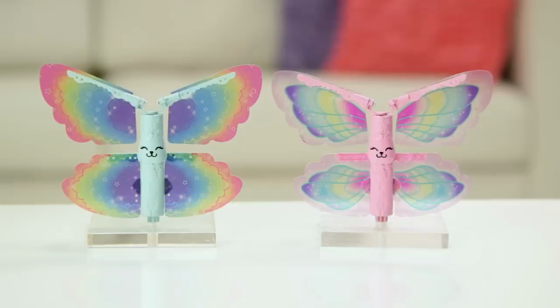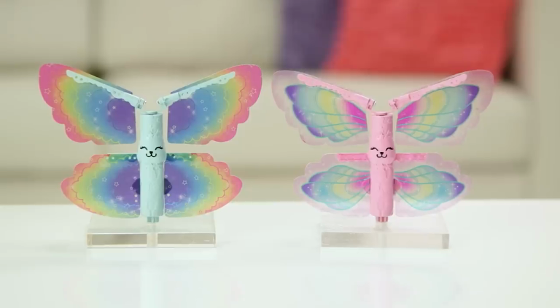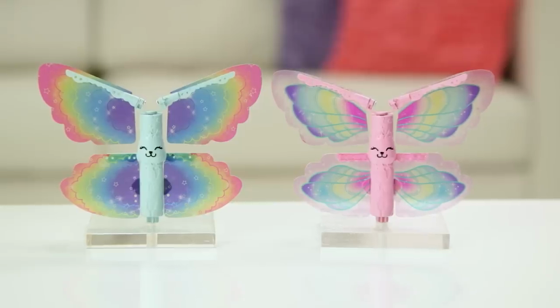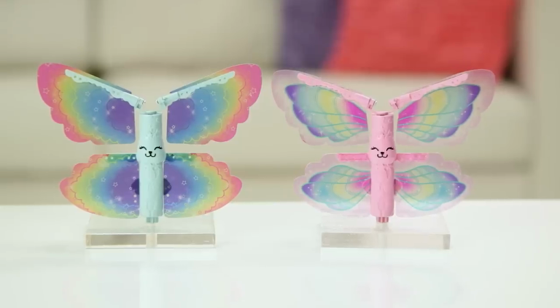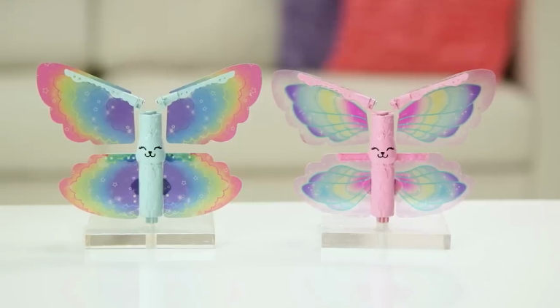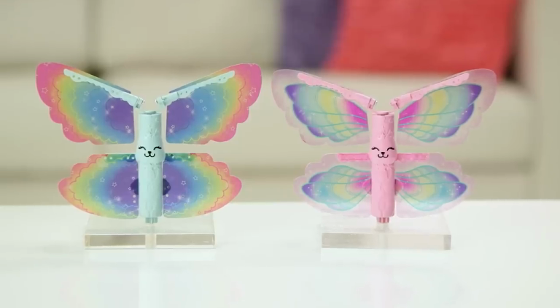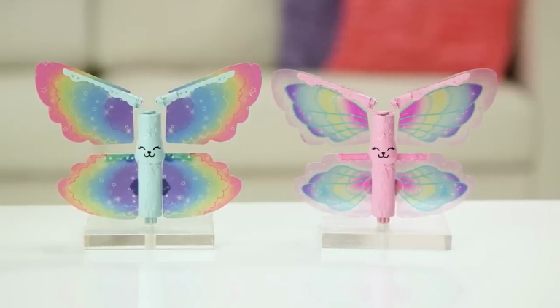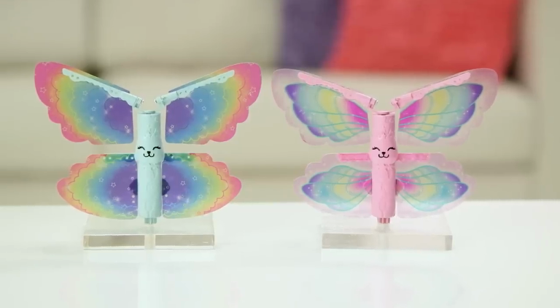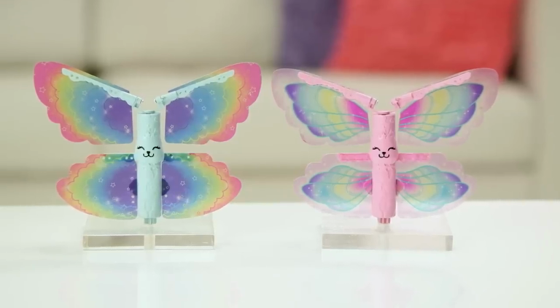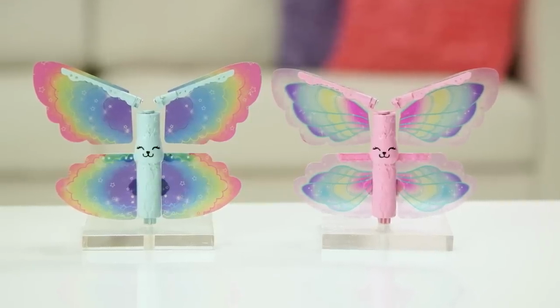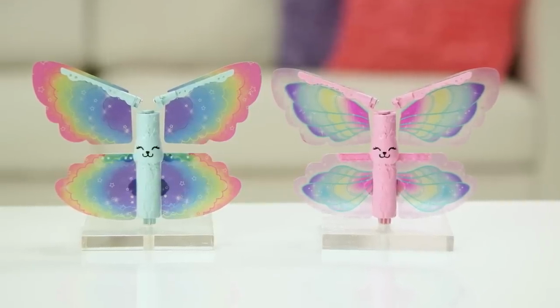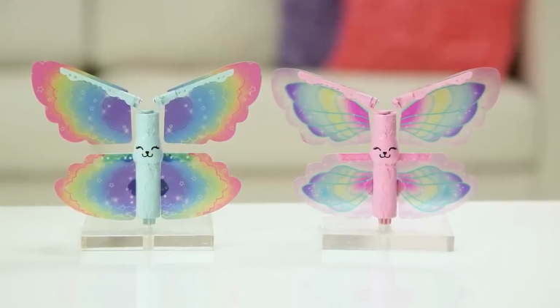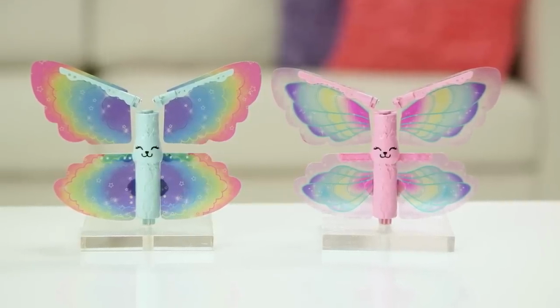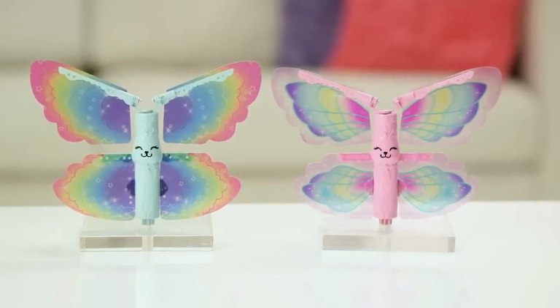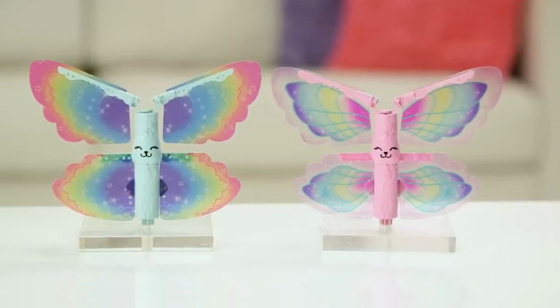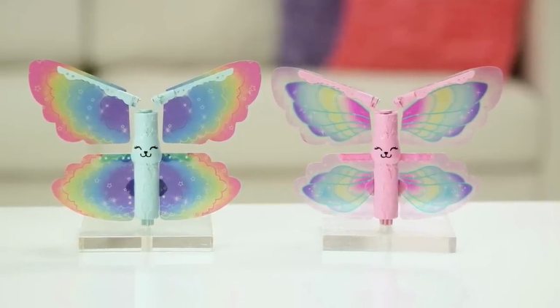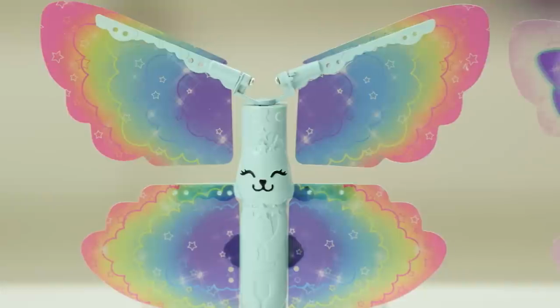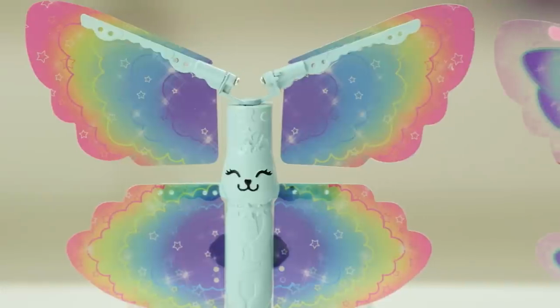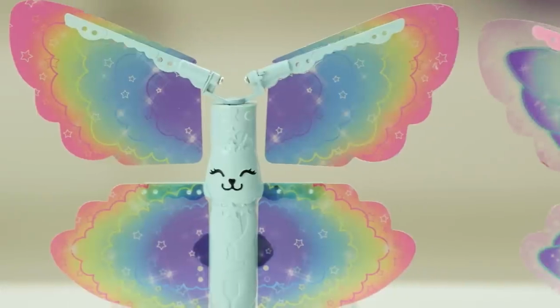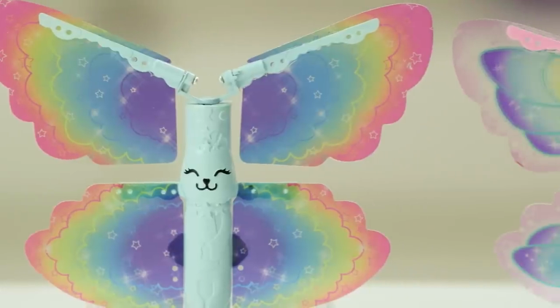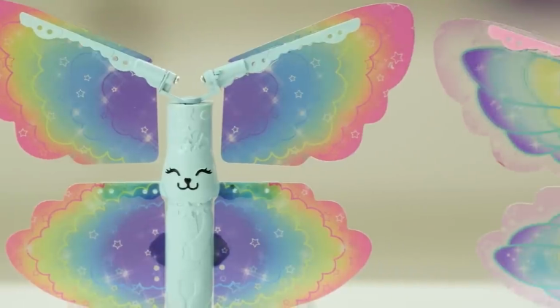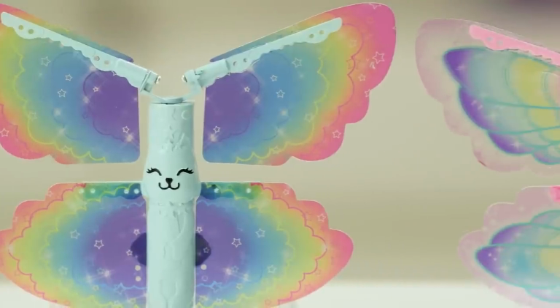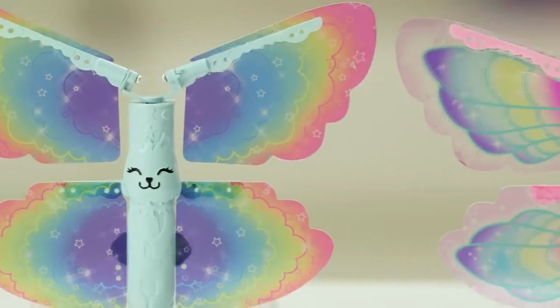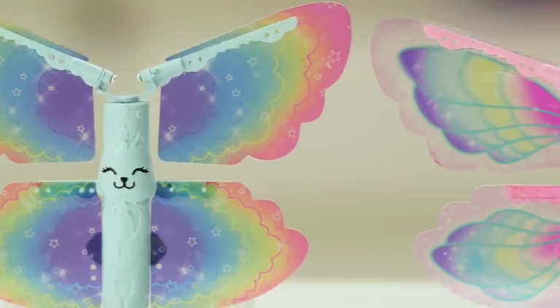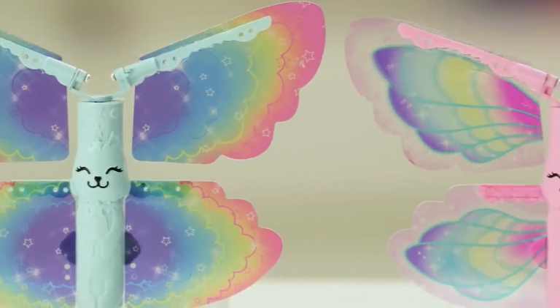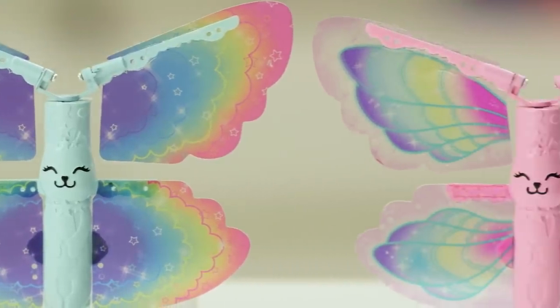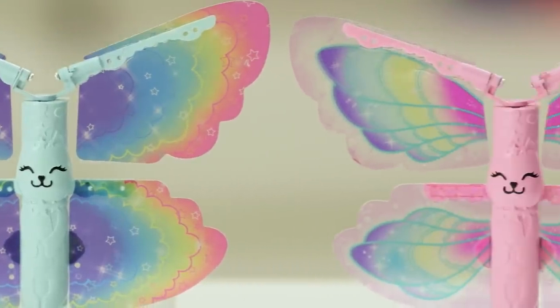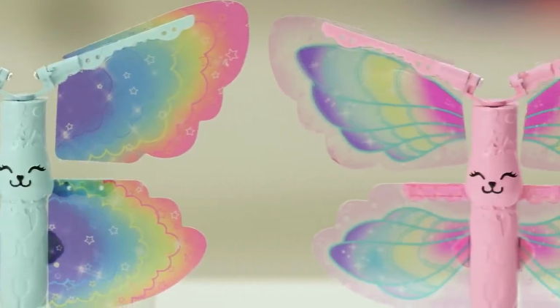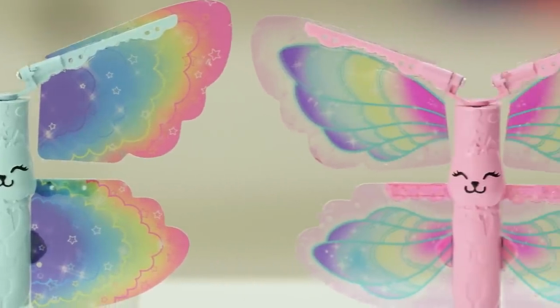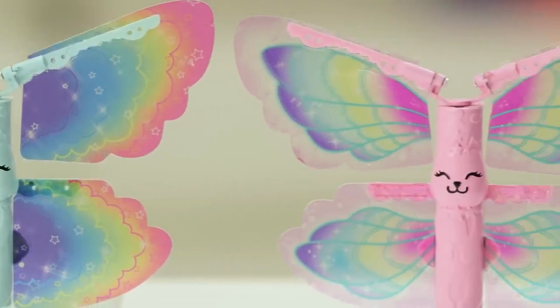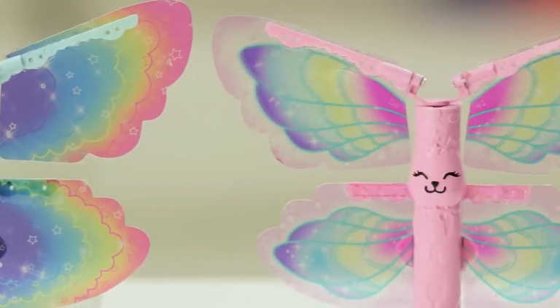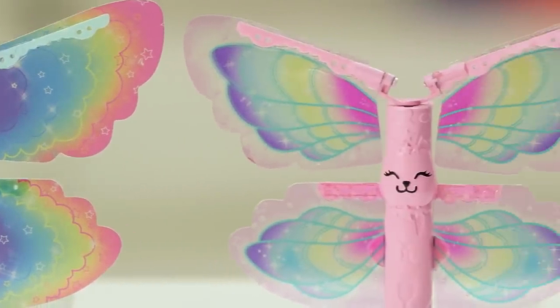She comes with two colorful rainbow wings that are ready to fly. And look at these cute little creatures.